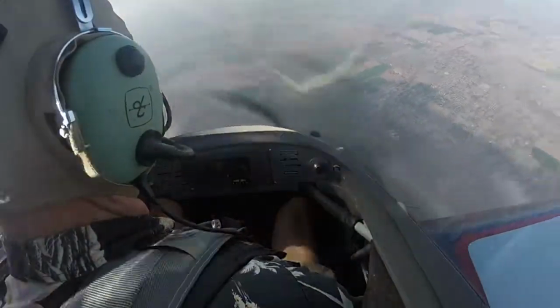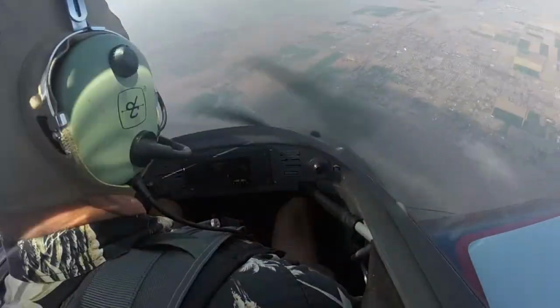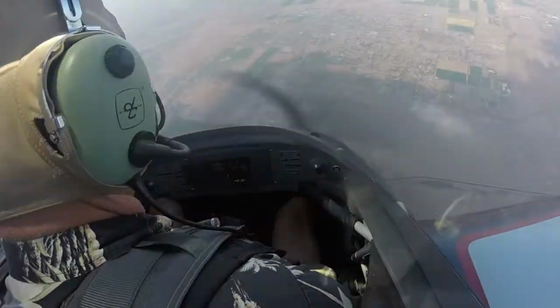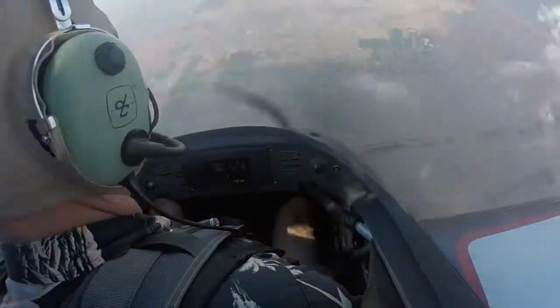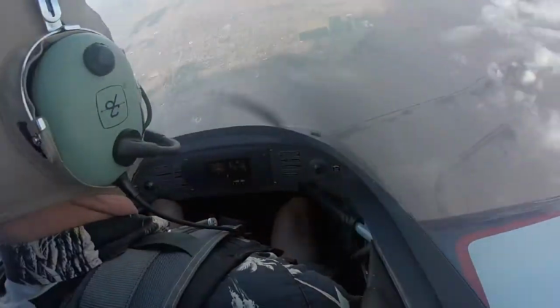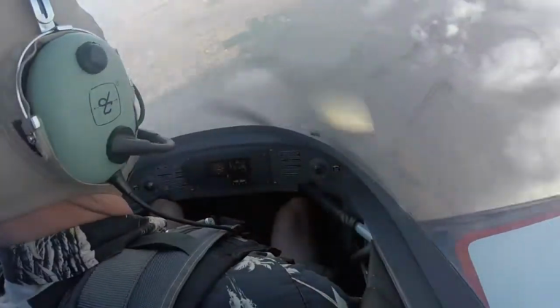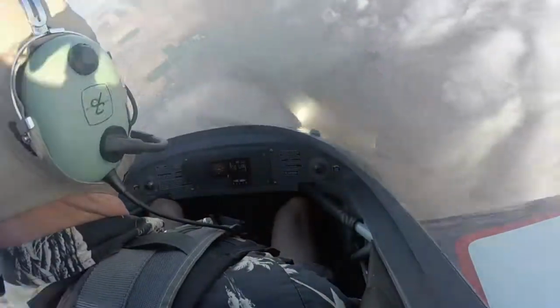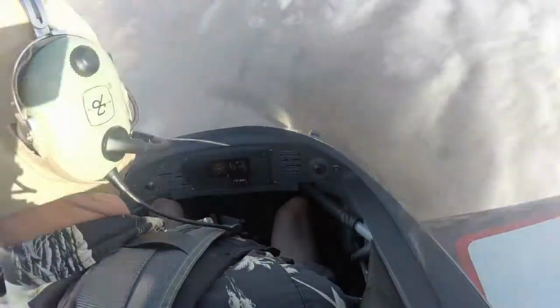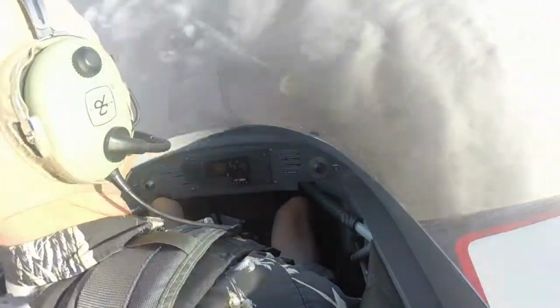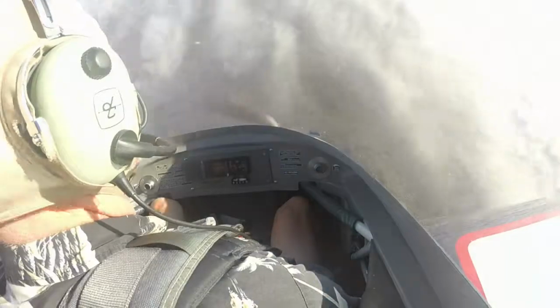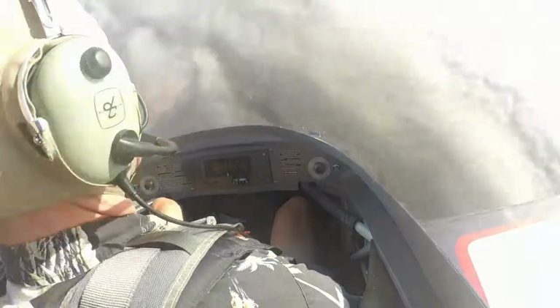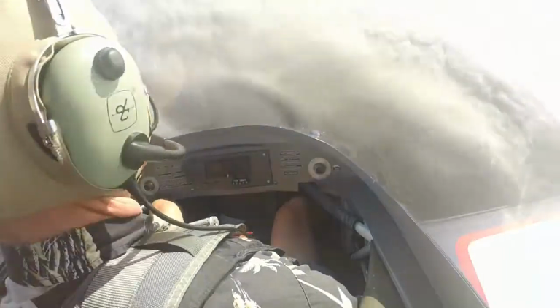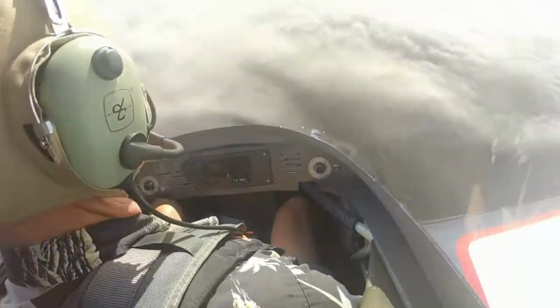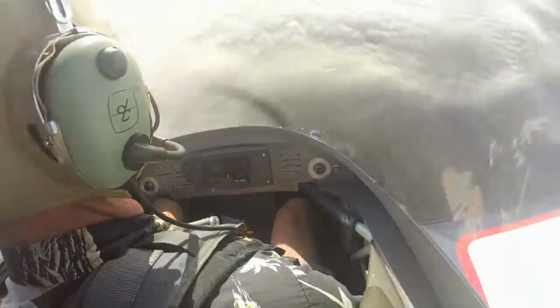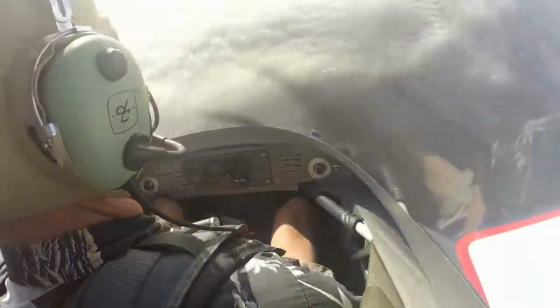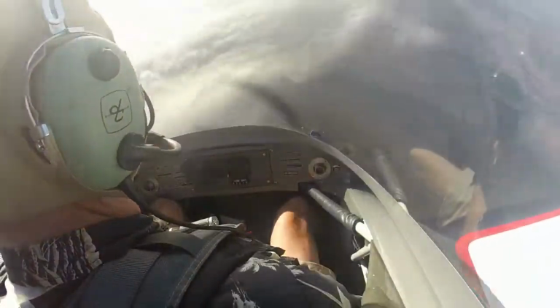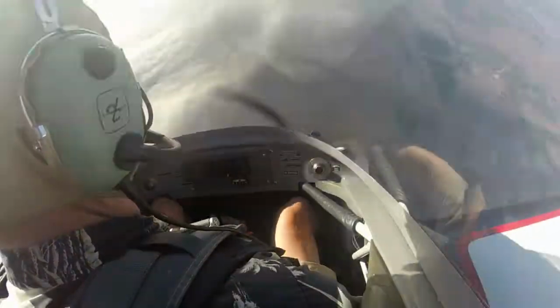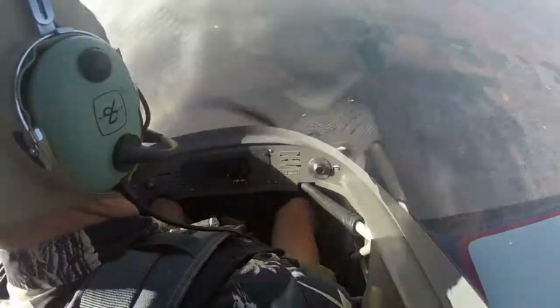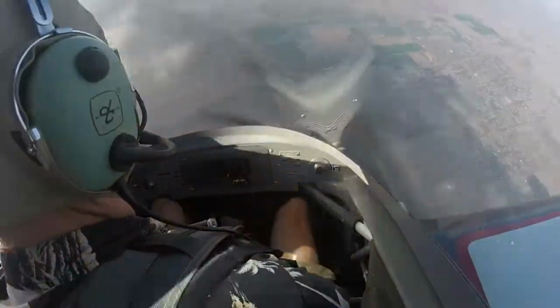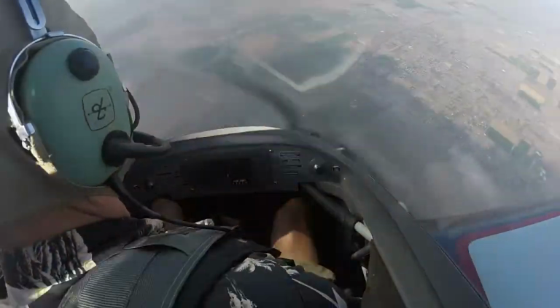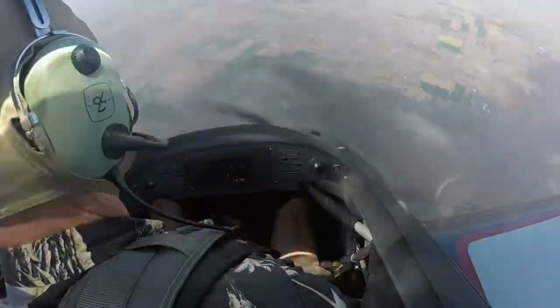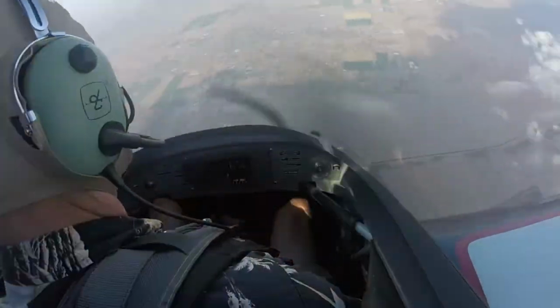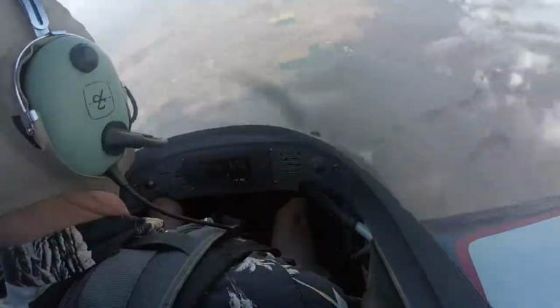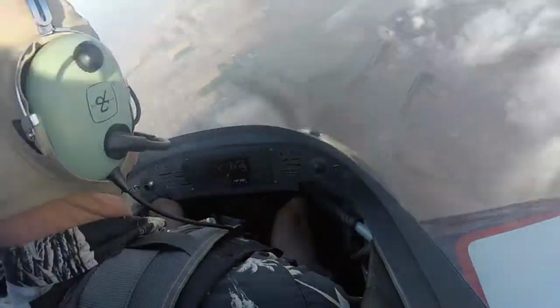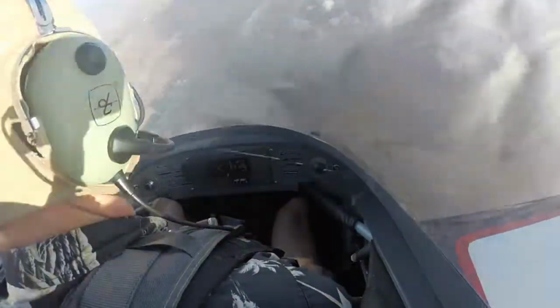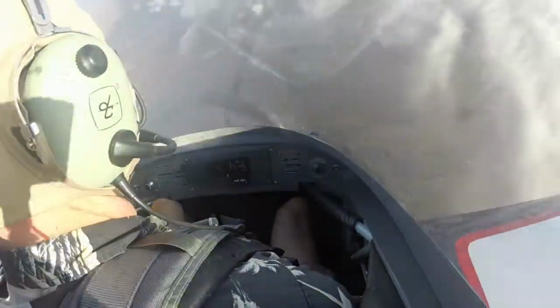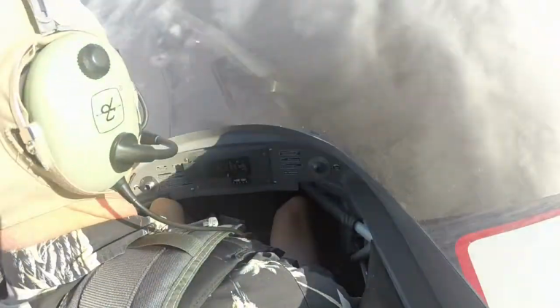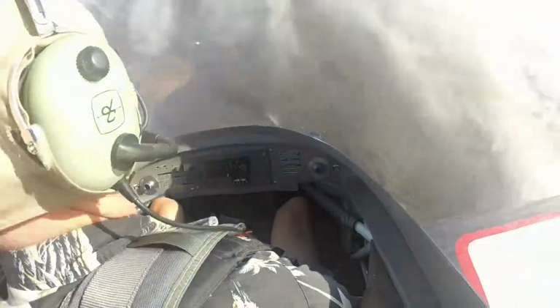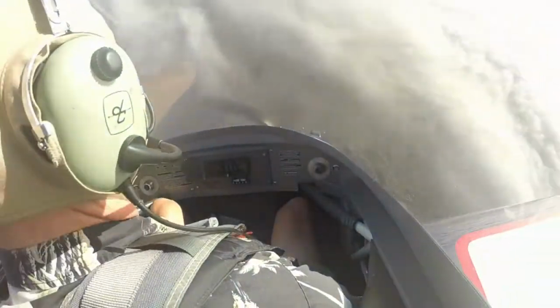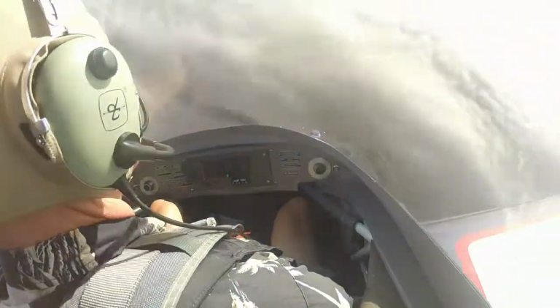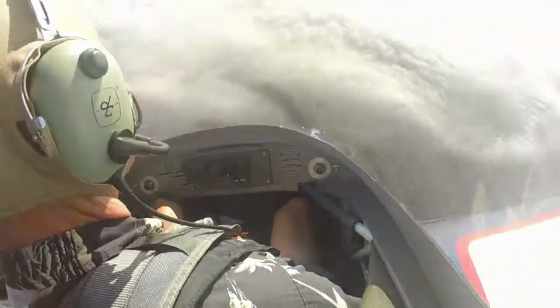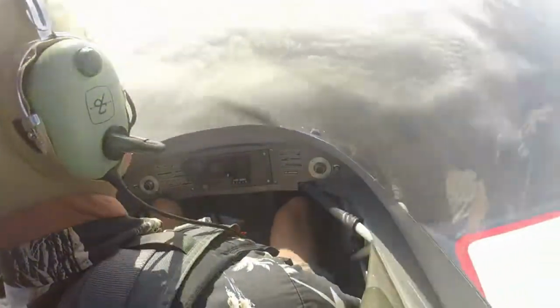Now notice it's more nose low, isn't it? Notice the airspeed's up around 80.